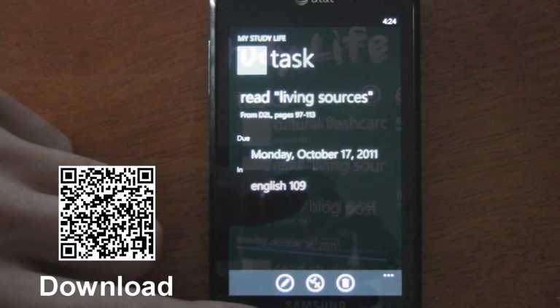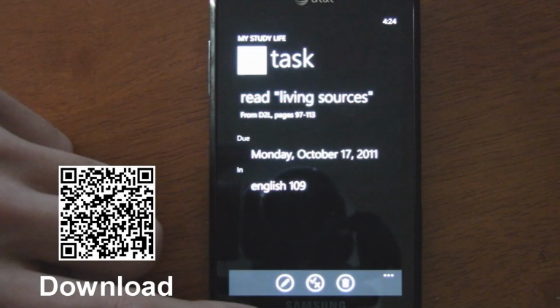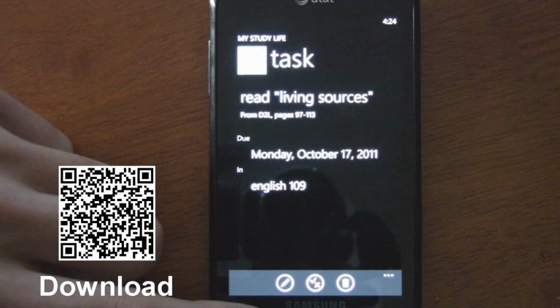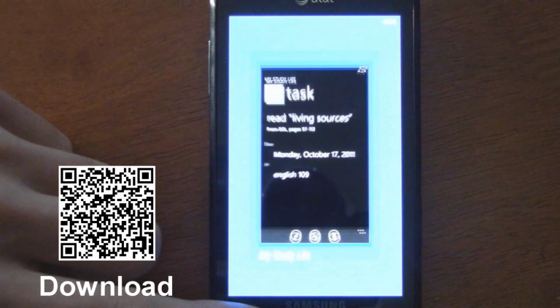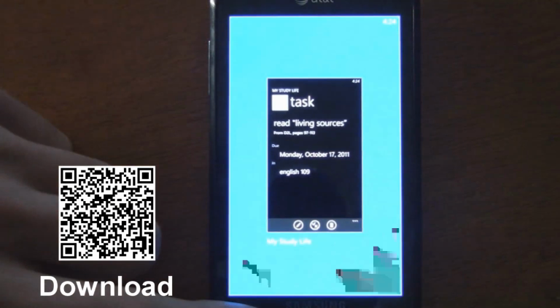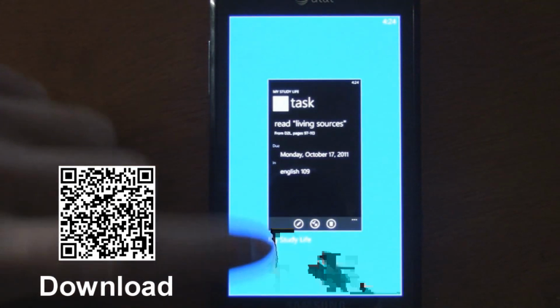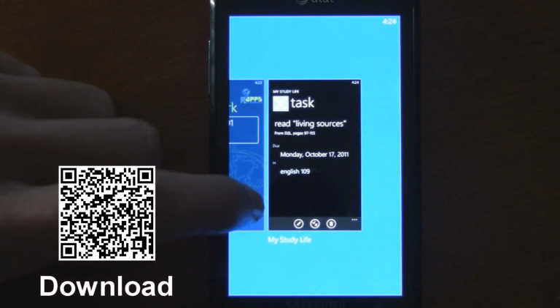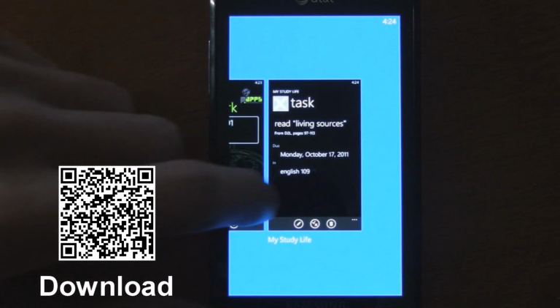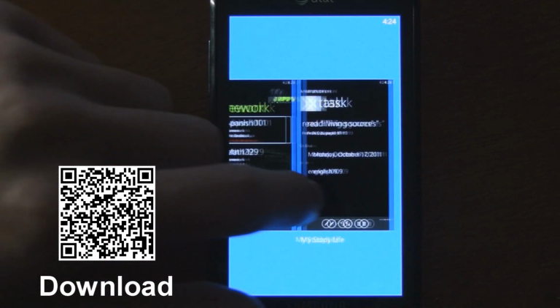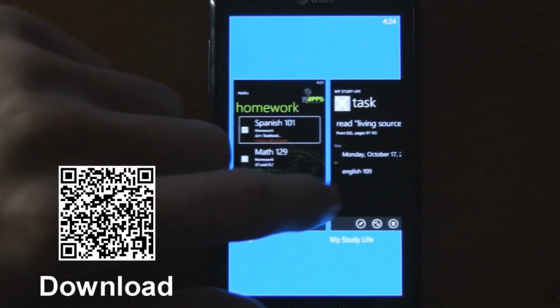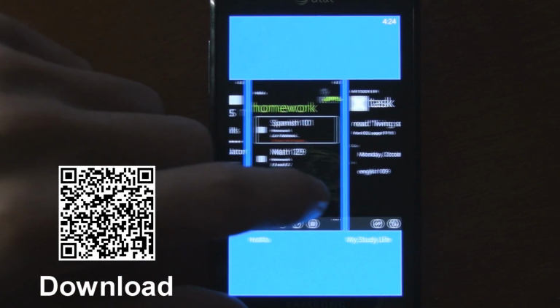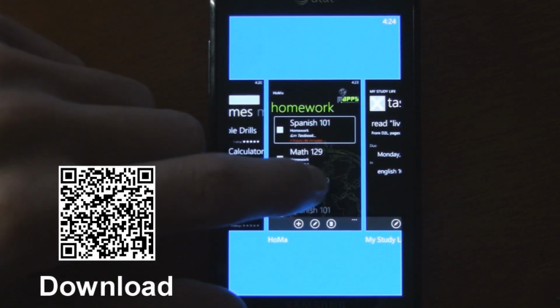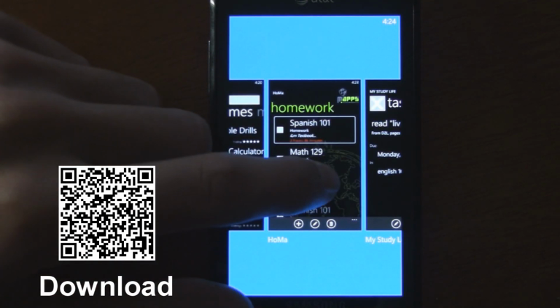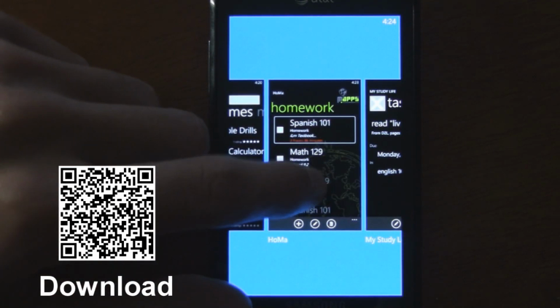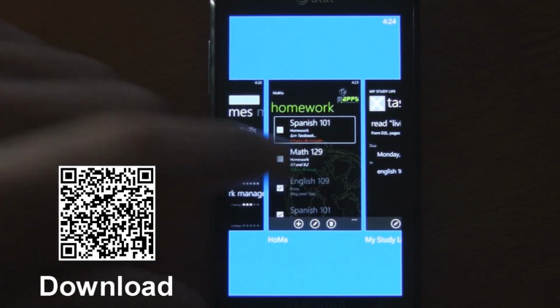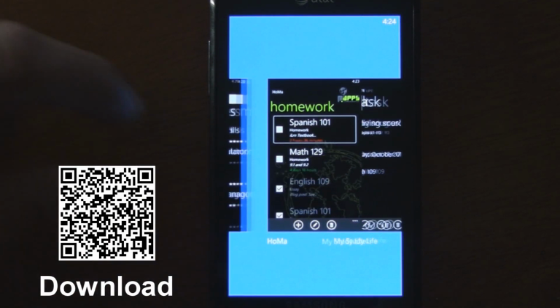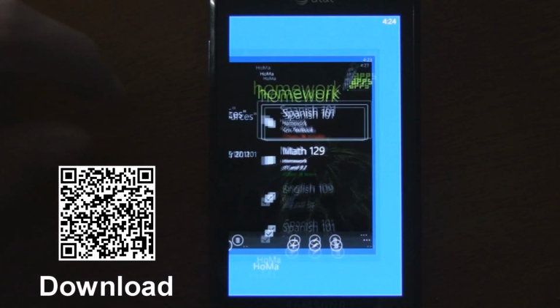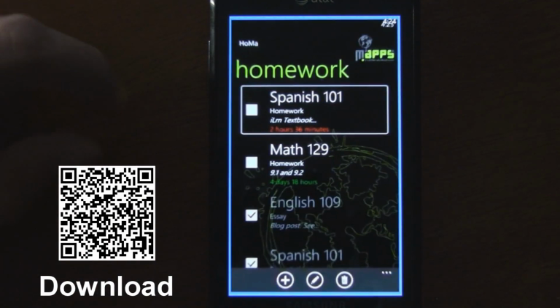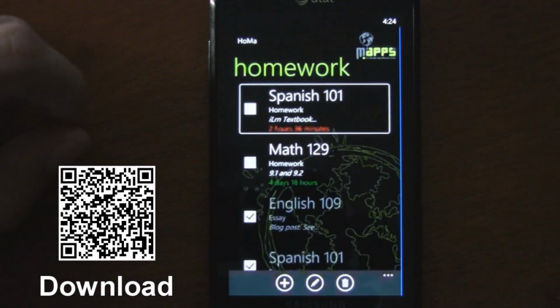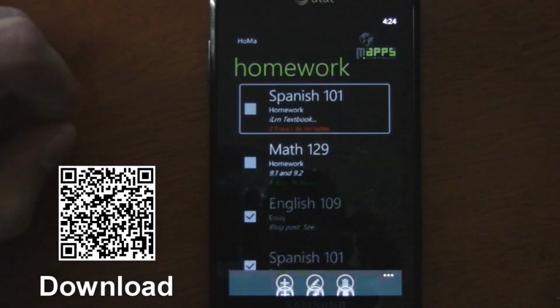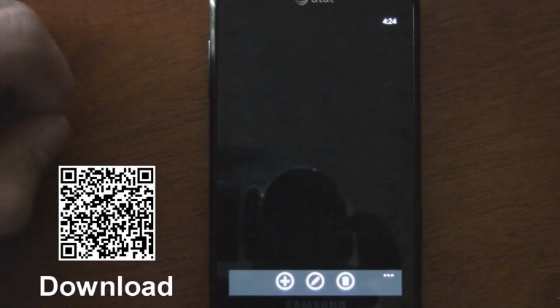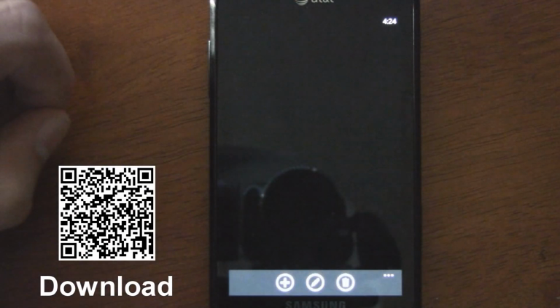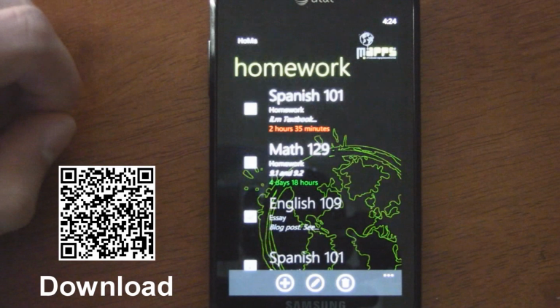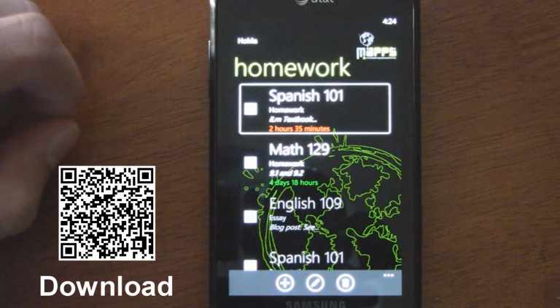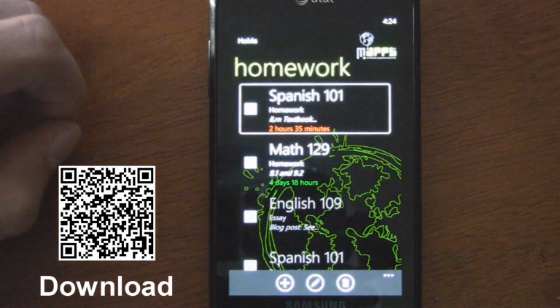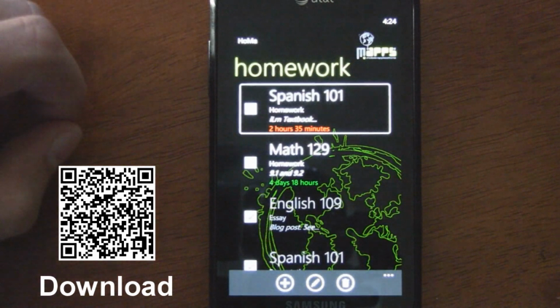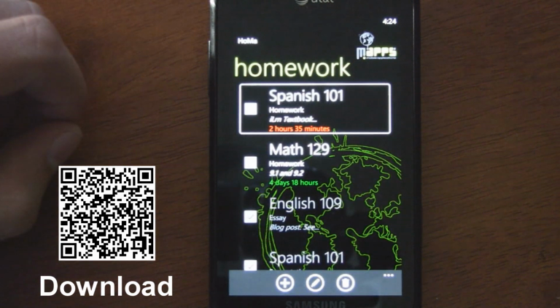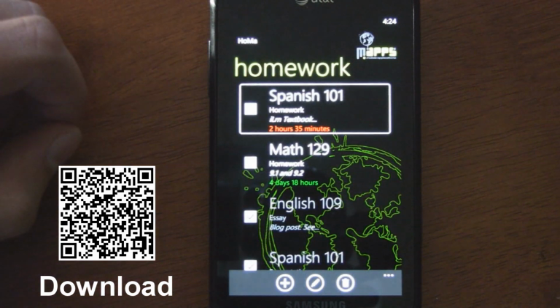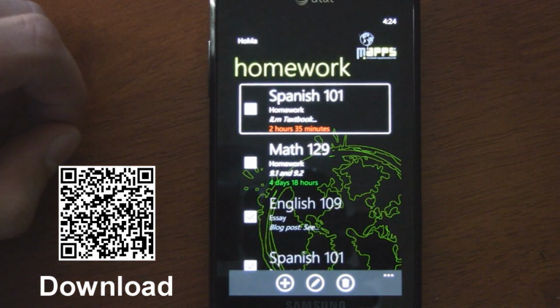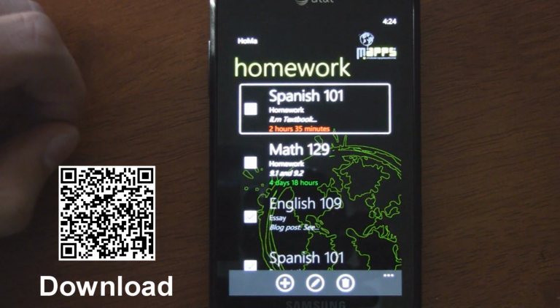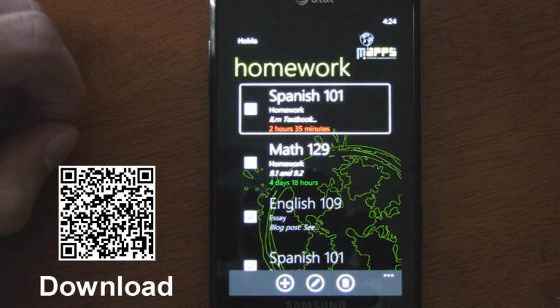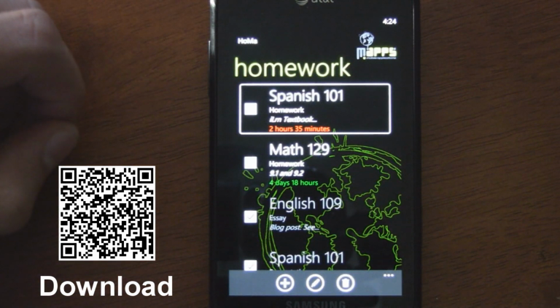Nevertheless, you can find Homework Manager in the Marketplace for 99 cents.